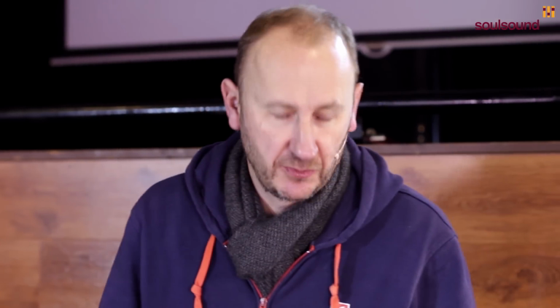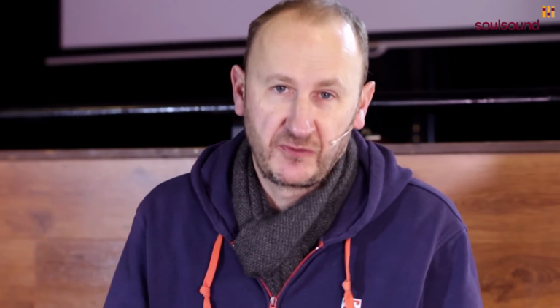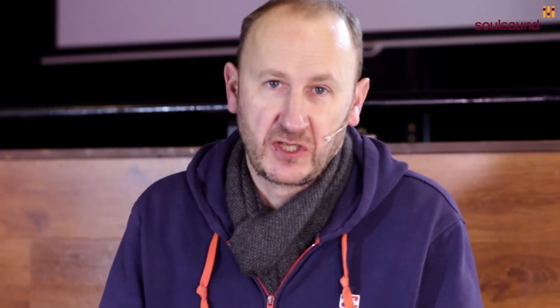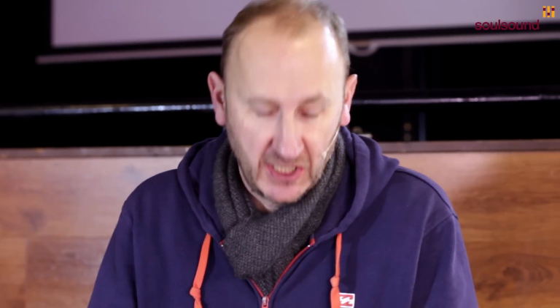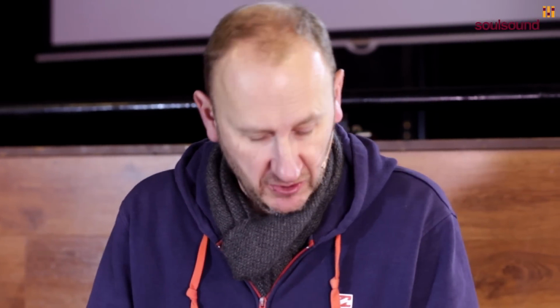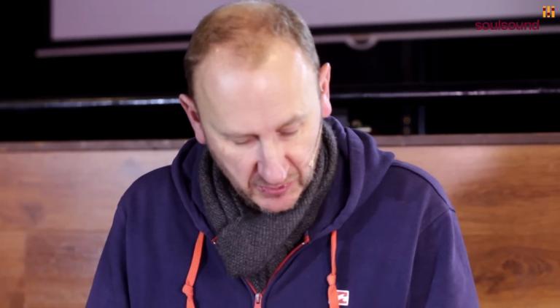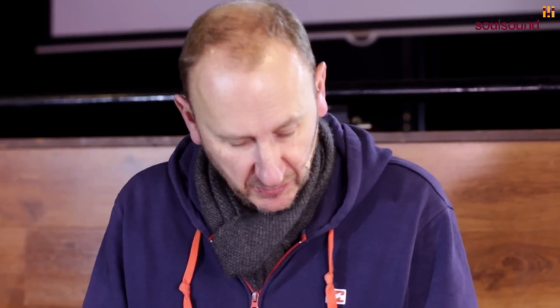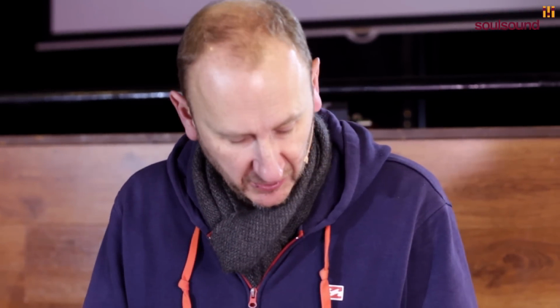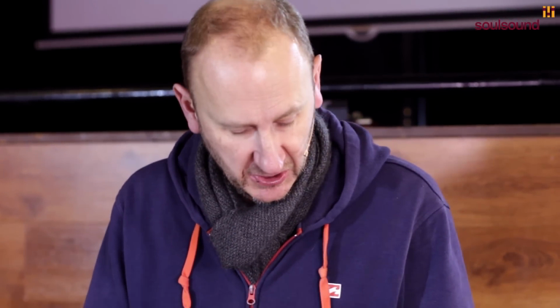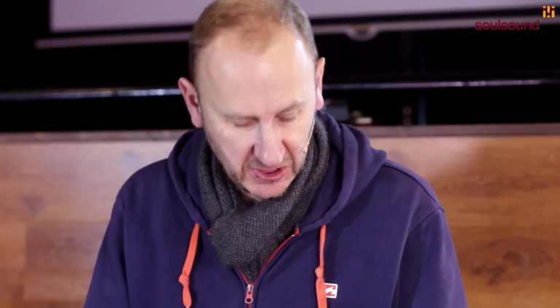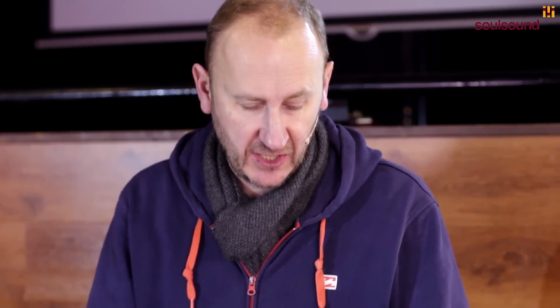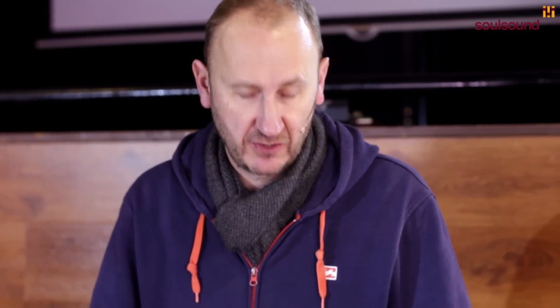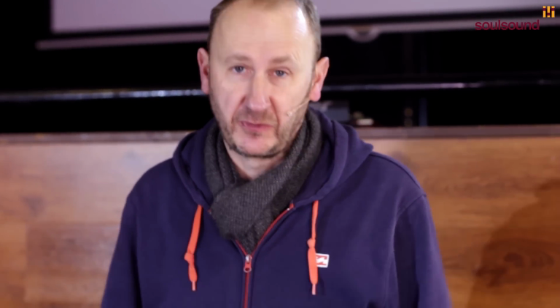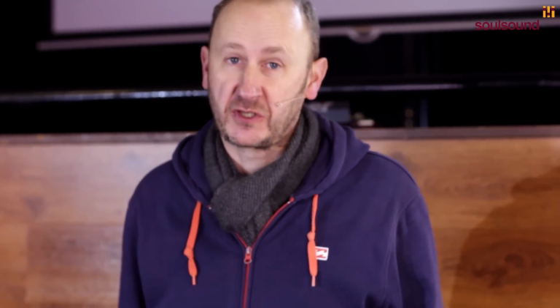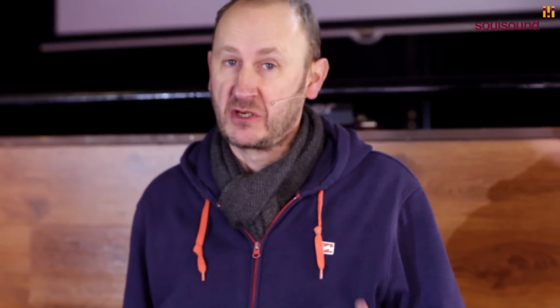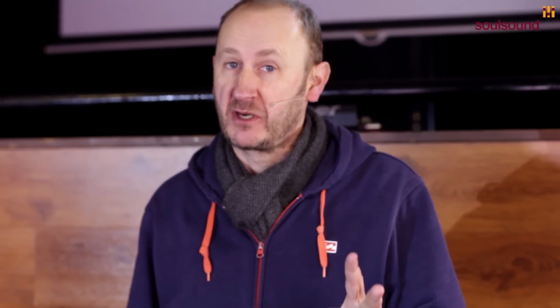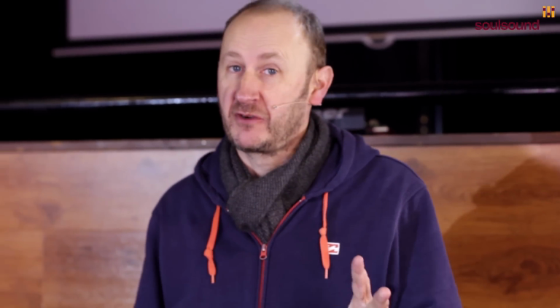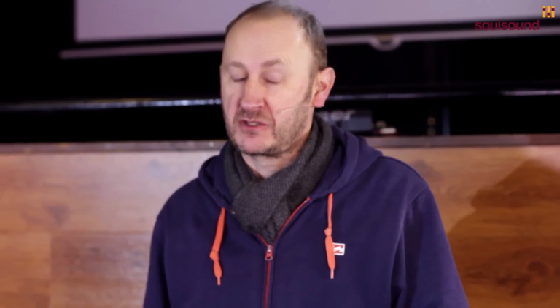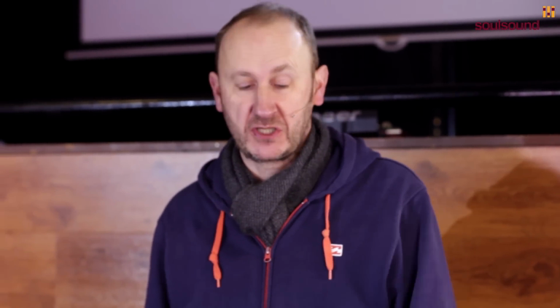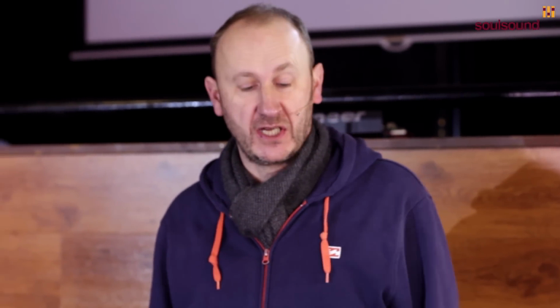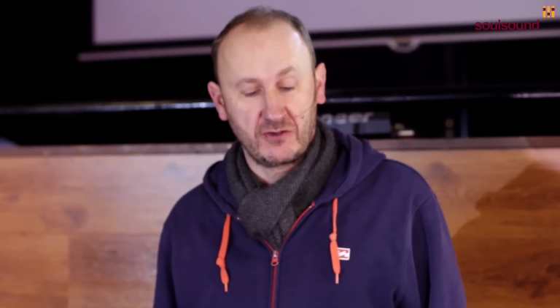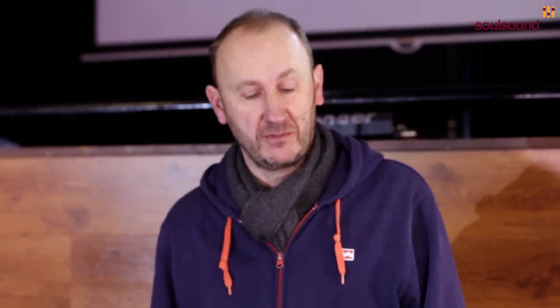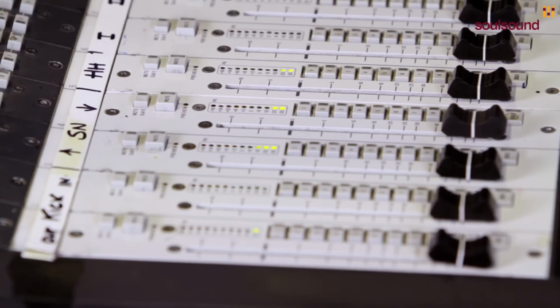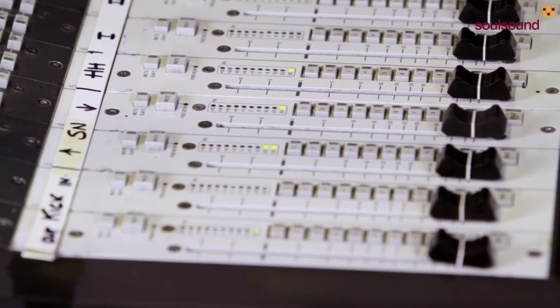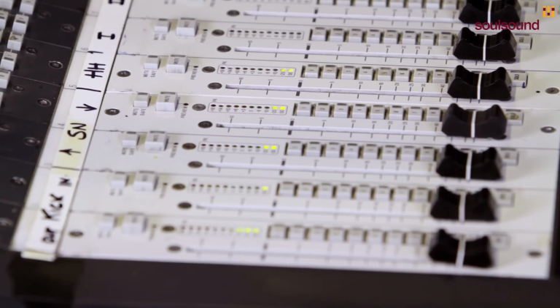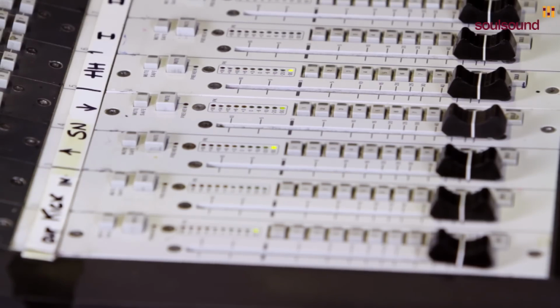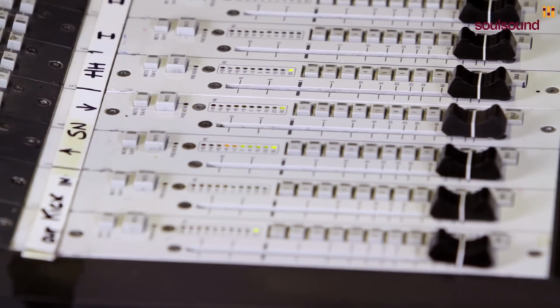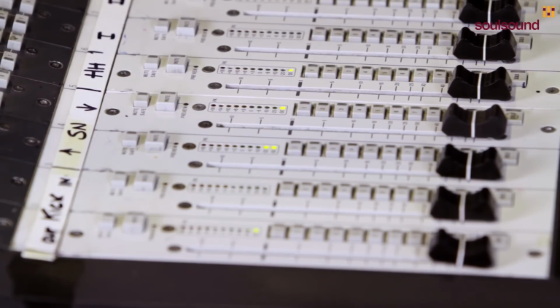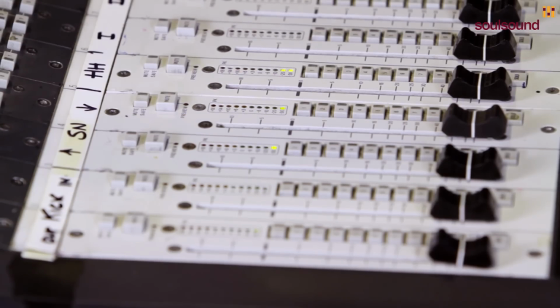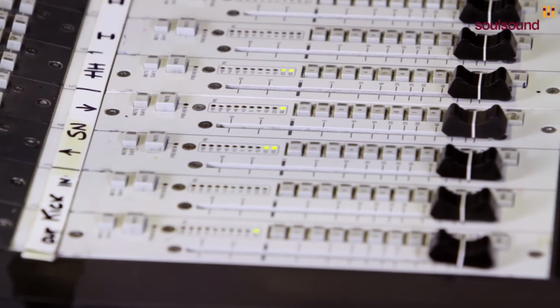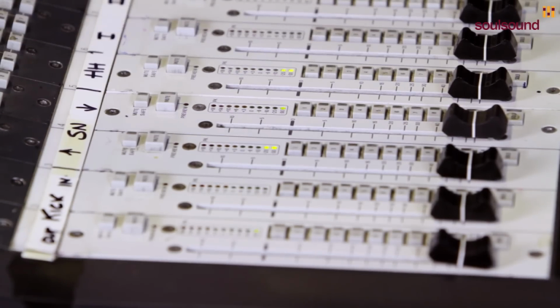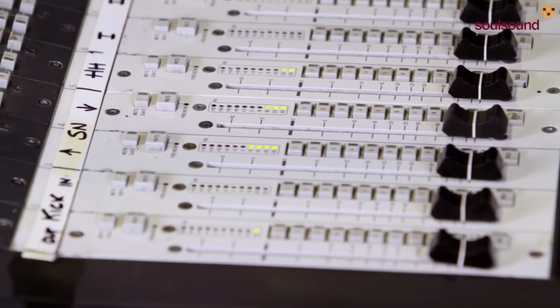We've done the kick drum, so we'll move on to the snare drum. We've got two microphones on the snare drum — one on the top and one on the bottom.